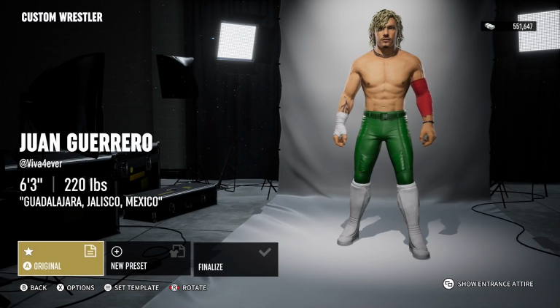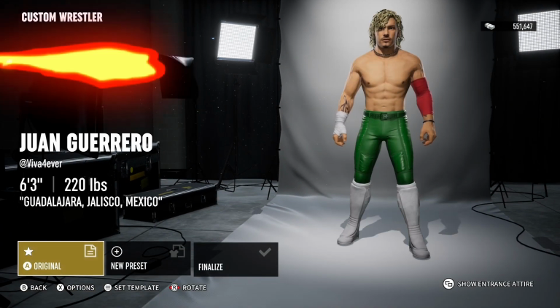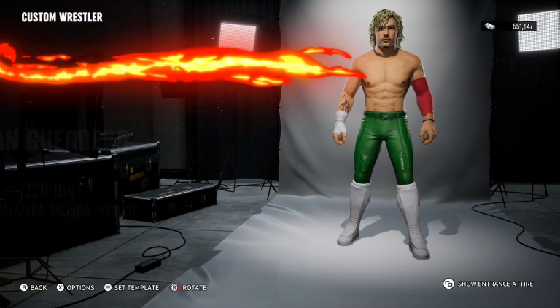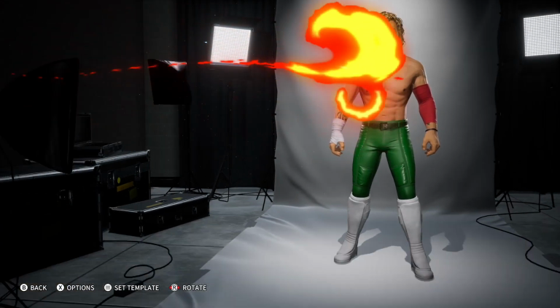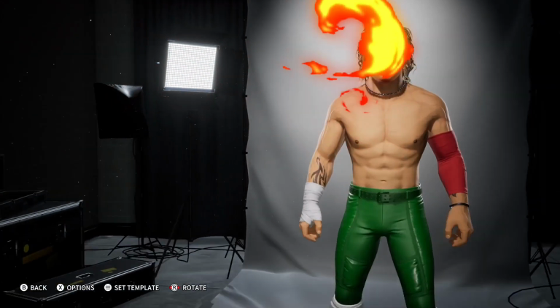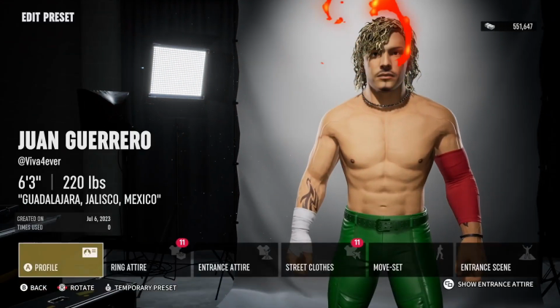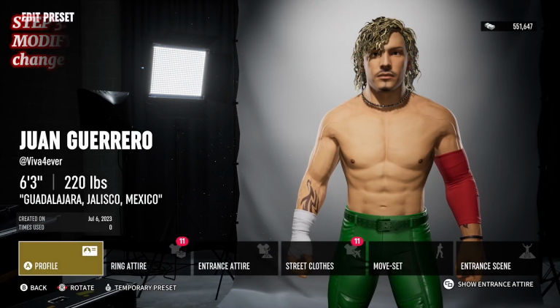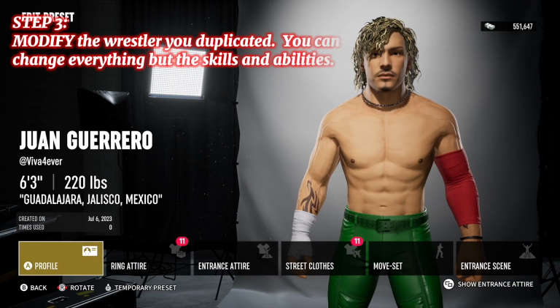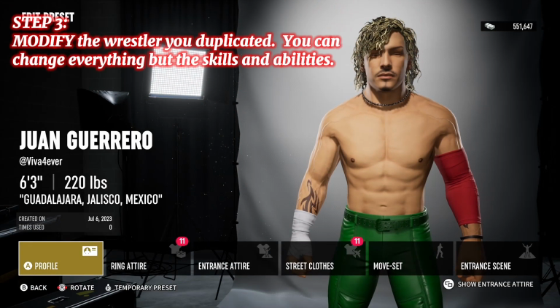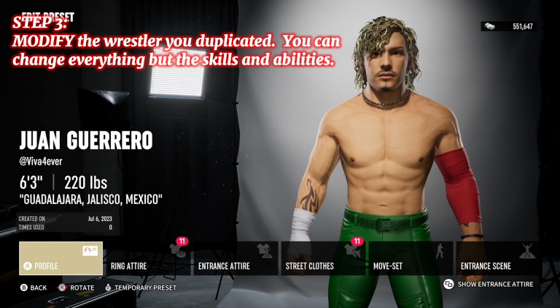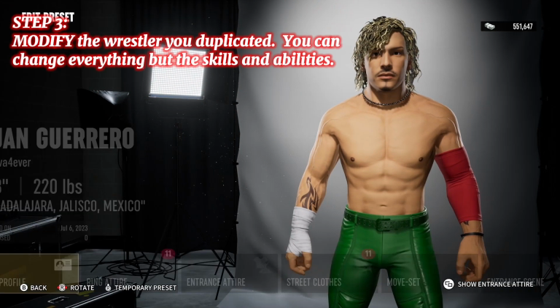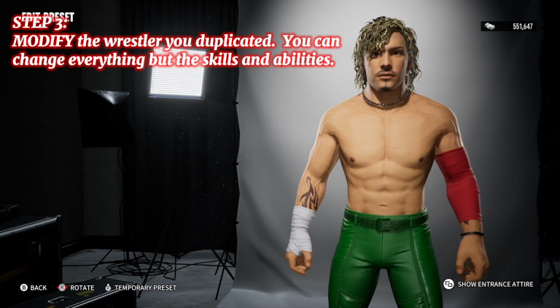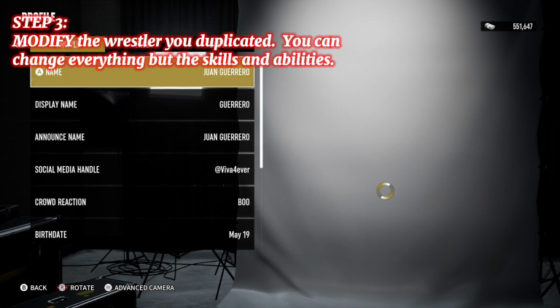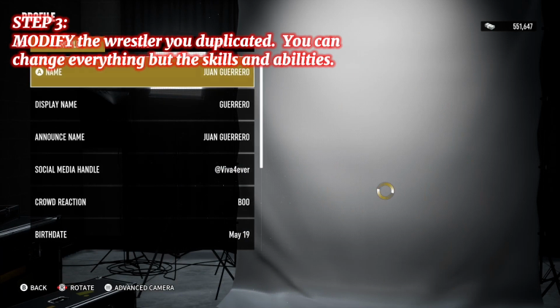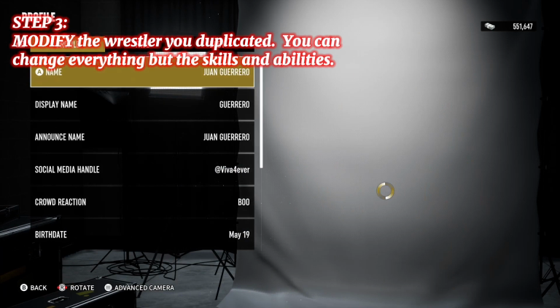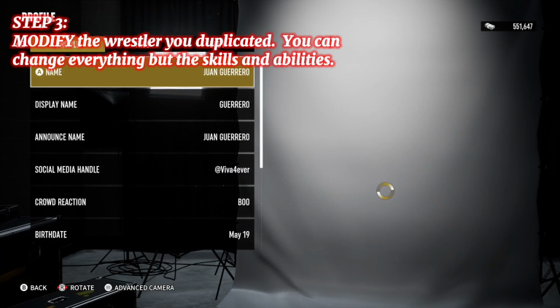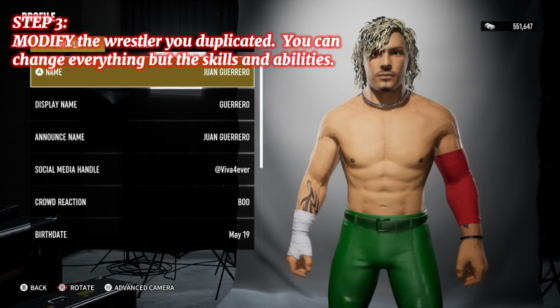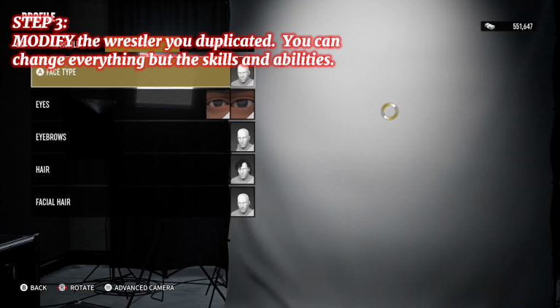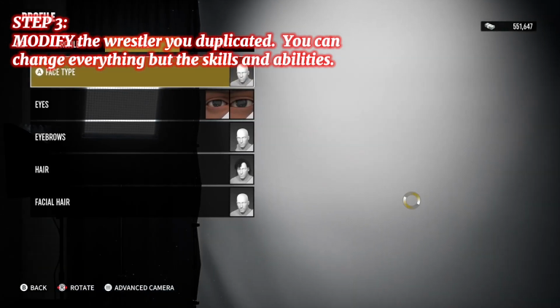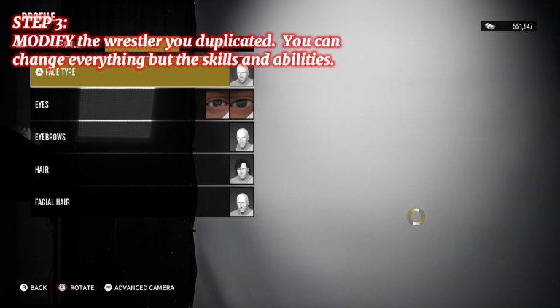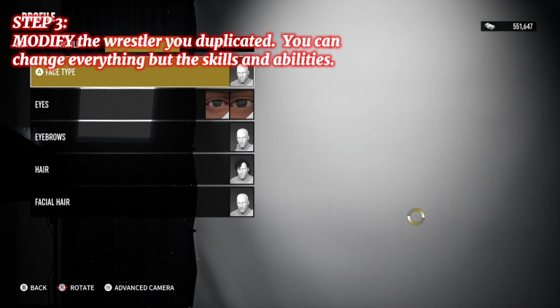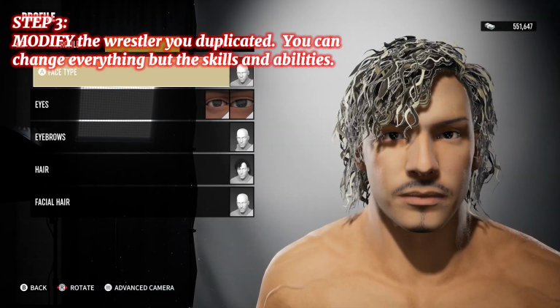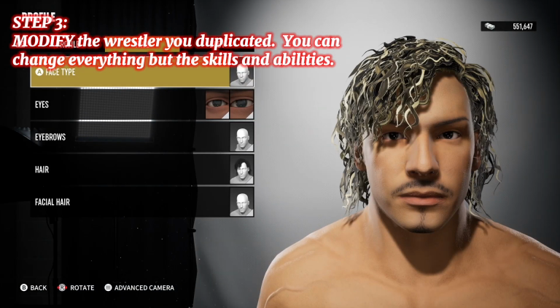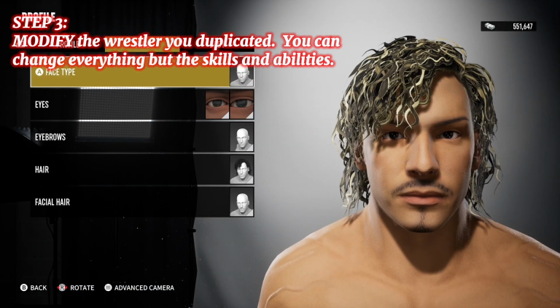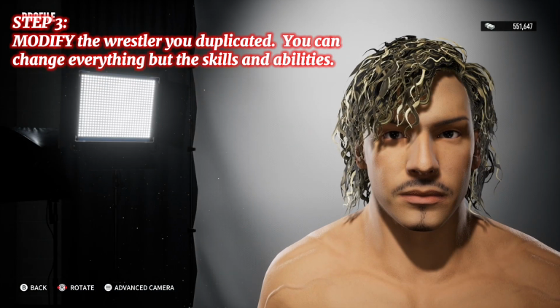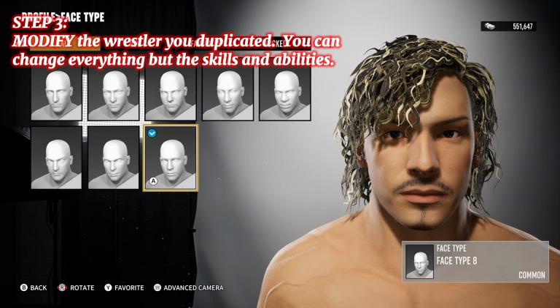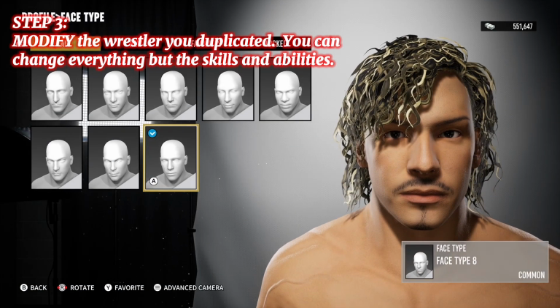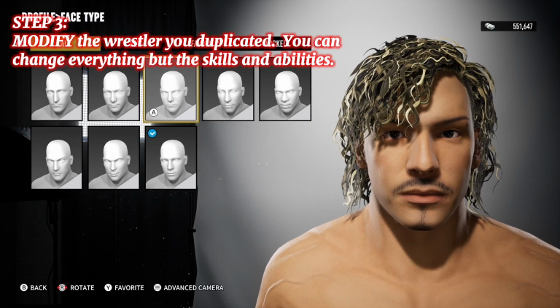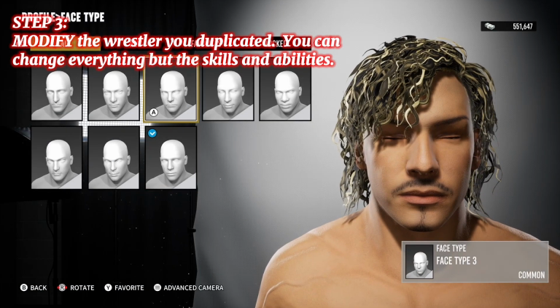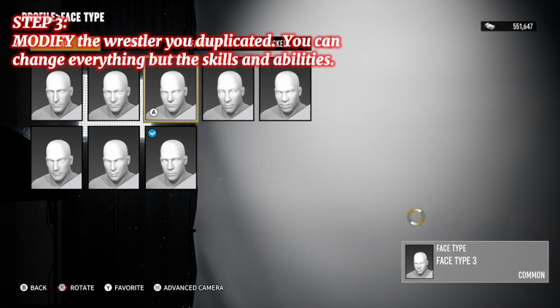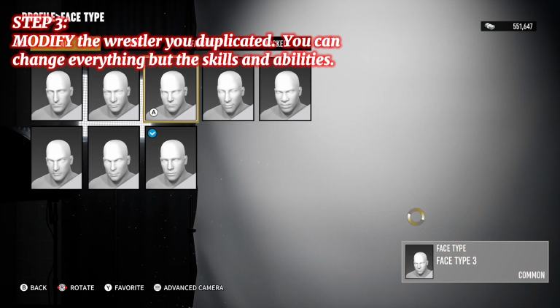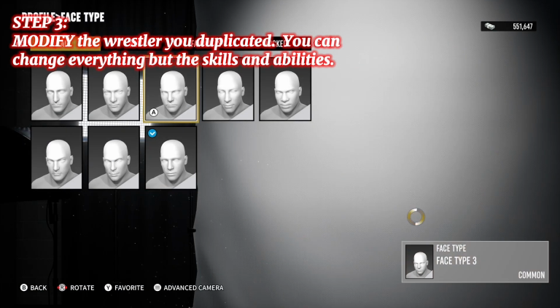Step 3. Modify the wrestling duplicated. You can change everything by the skills and abilities.